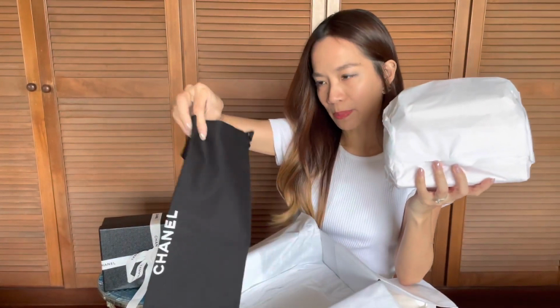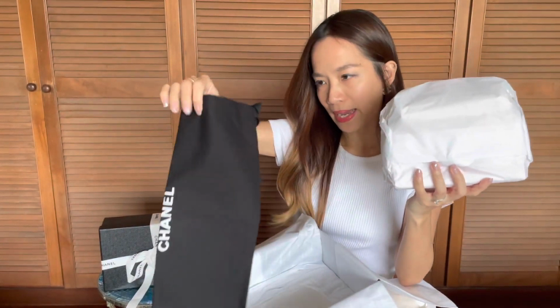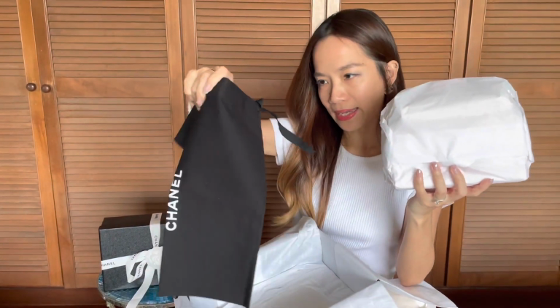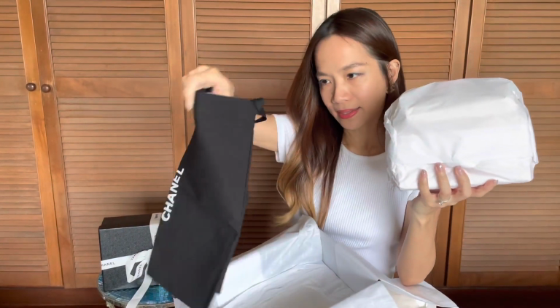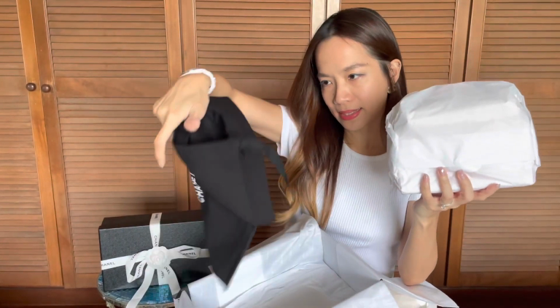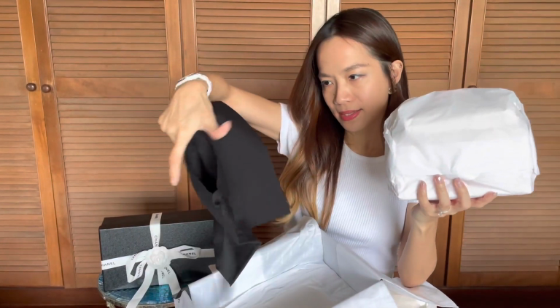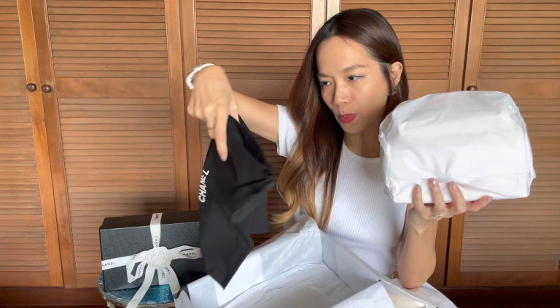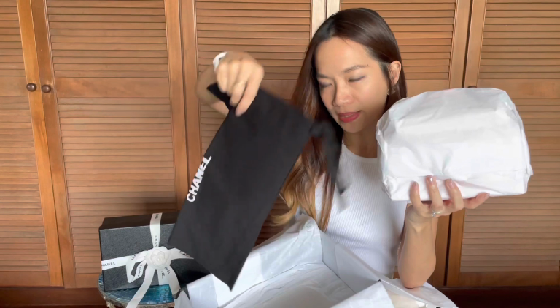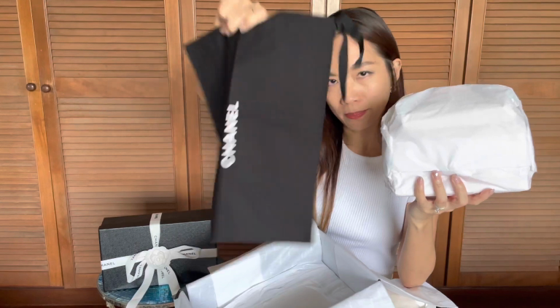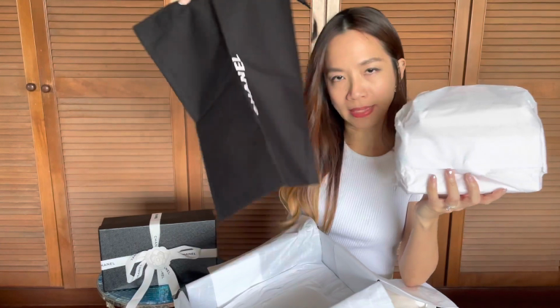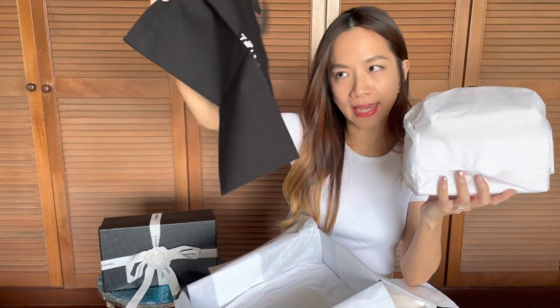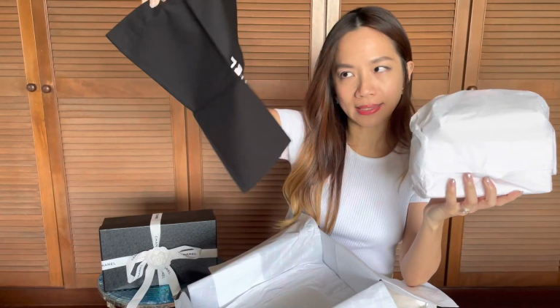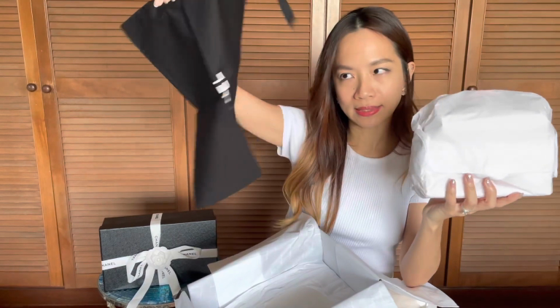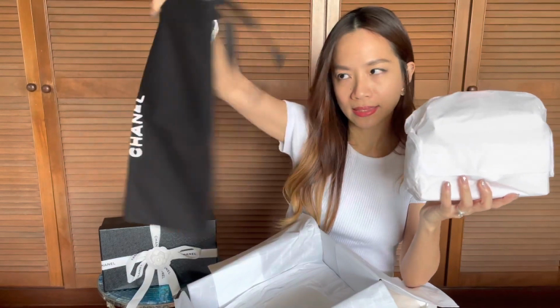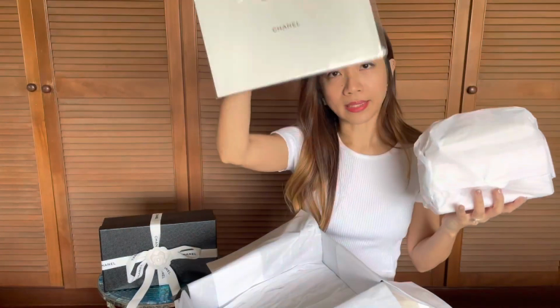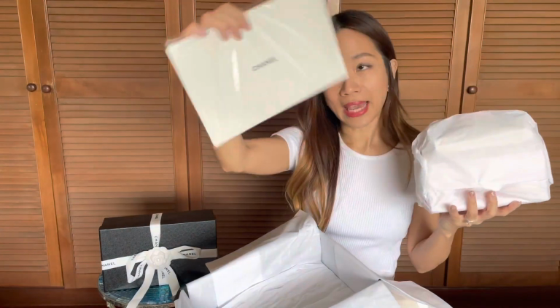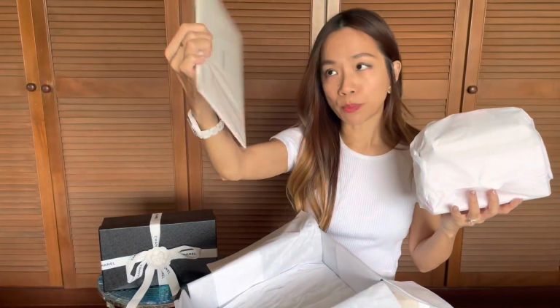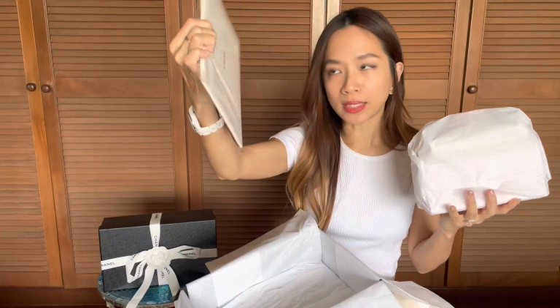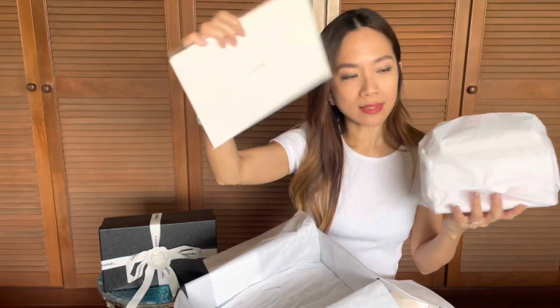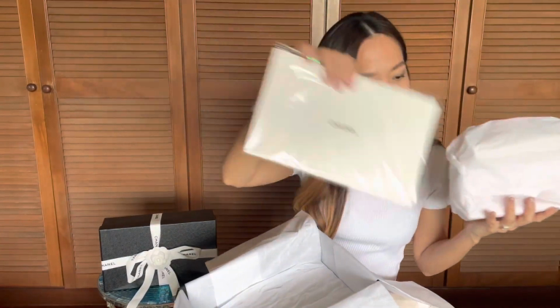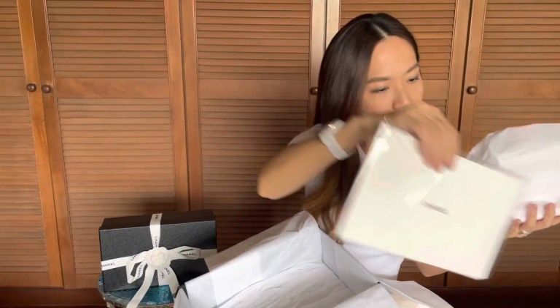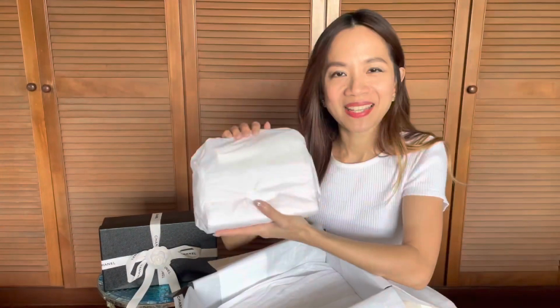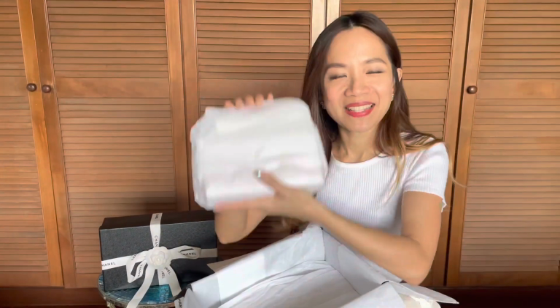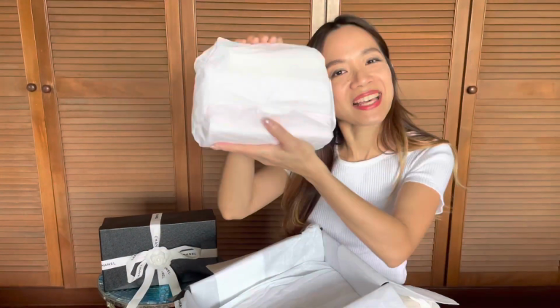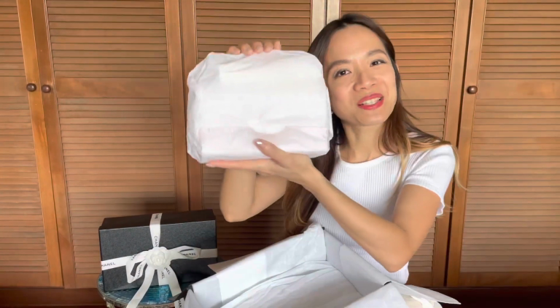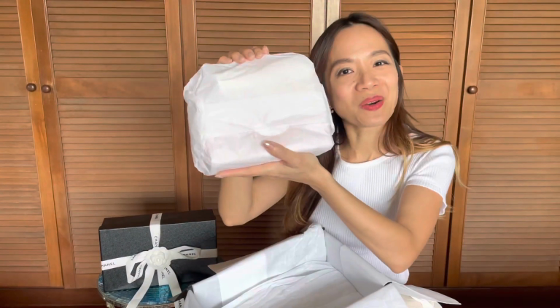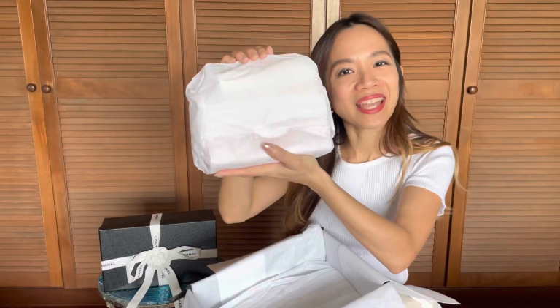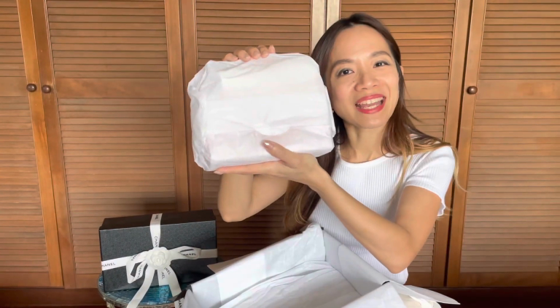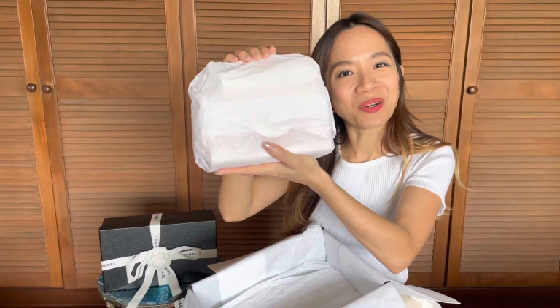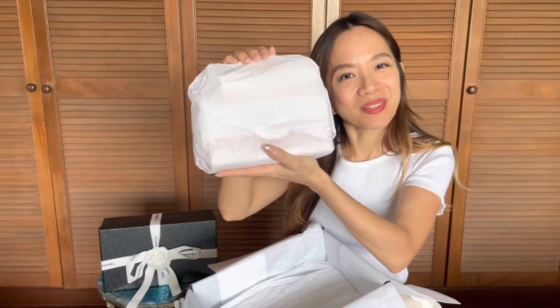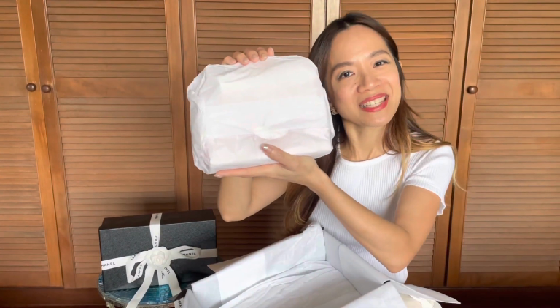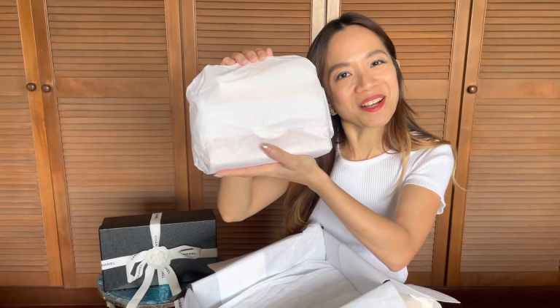You've got the Chanel dust bag in black and the care booklet. Let's go ahead and open this up.